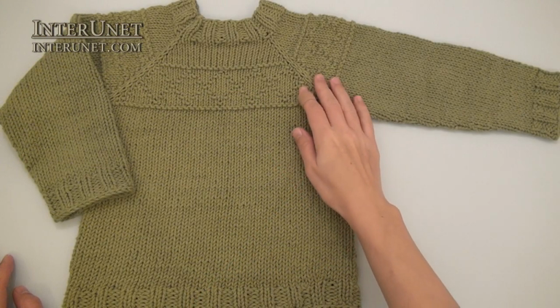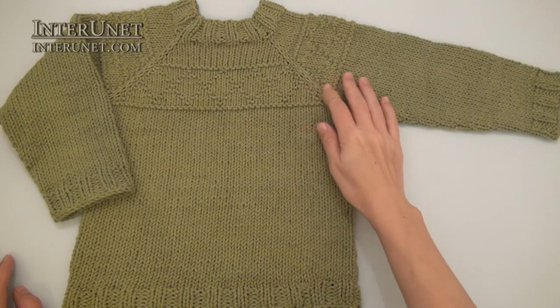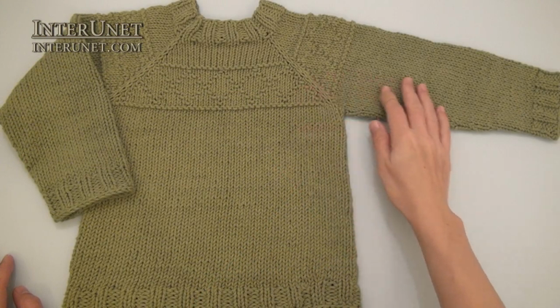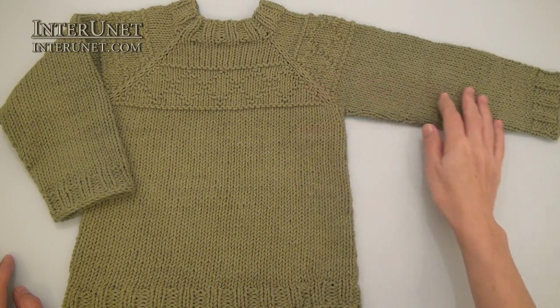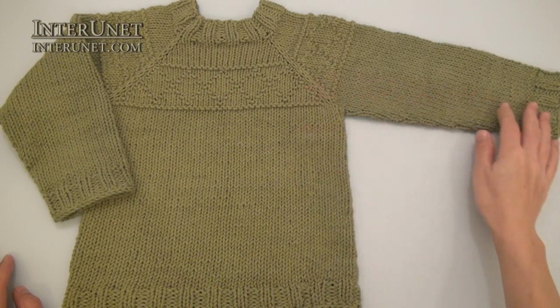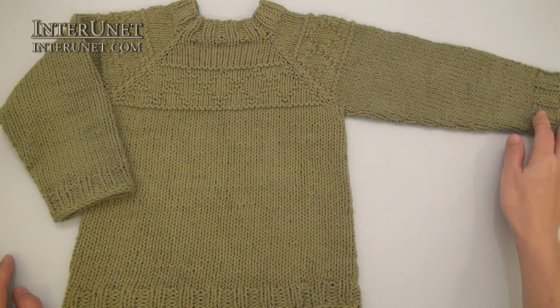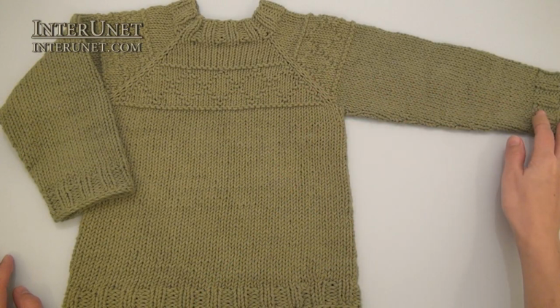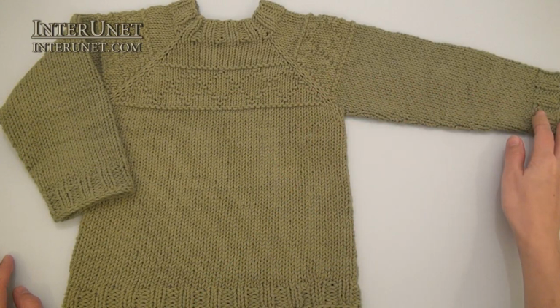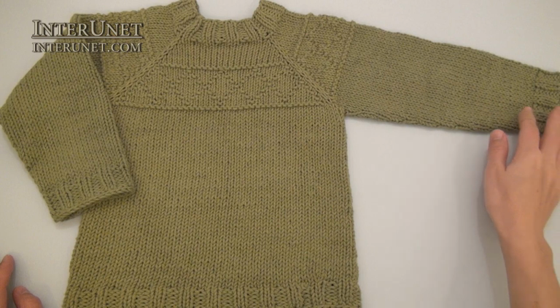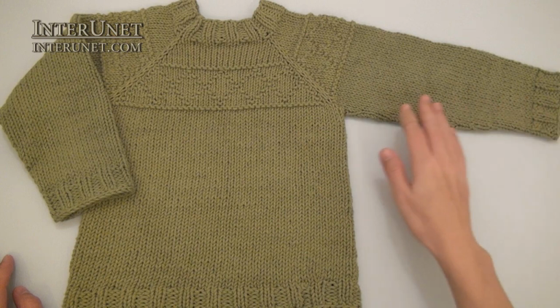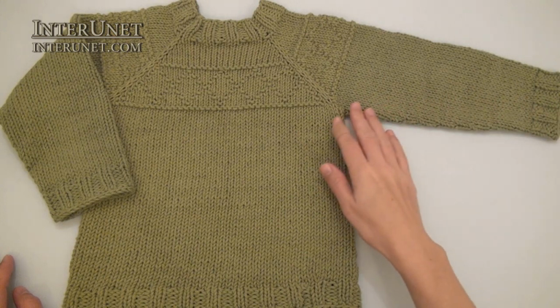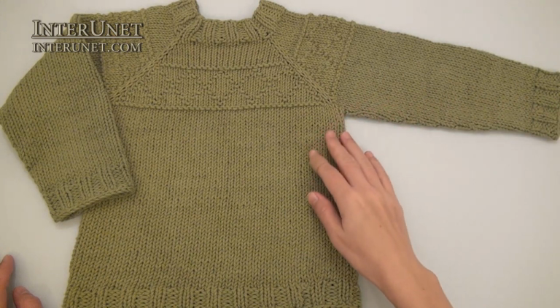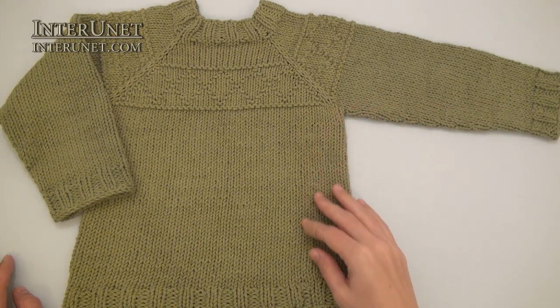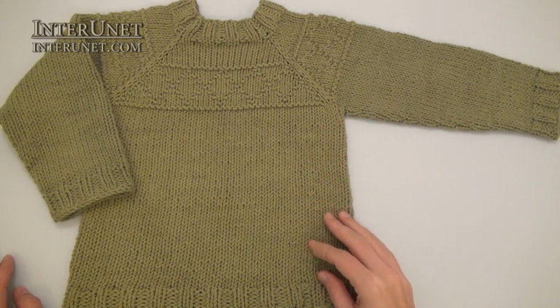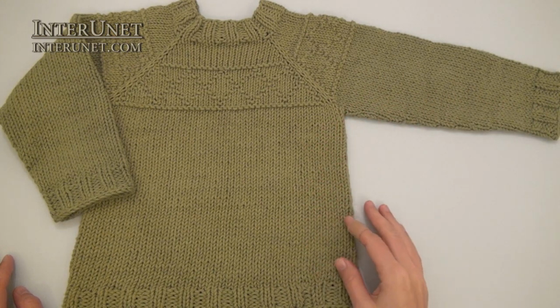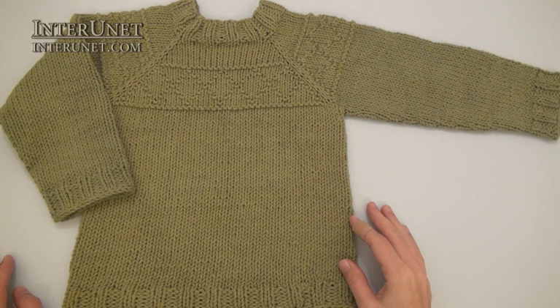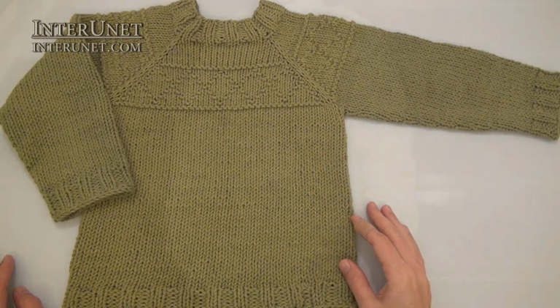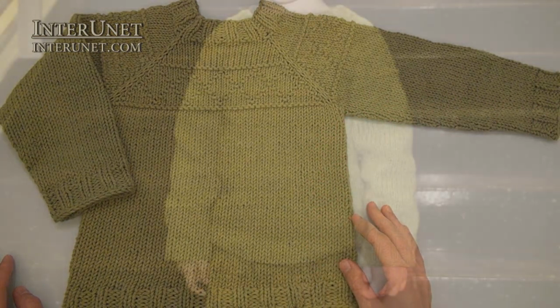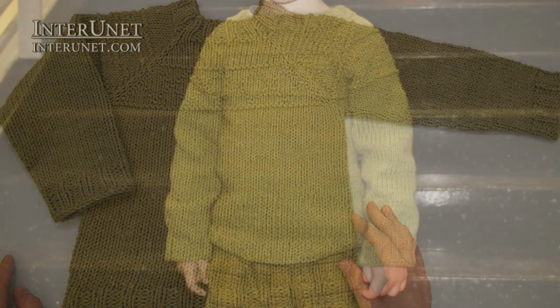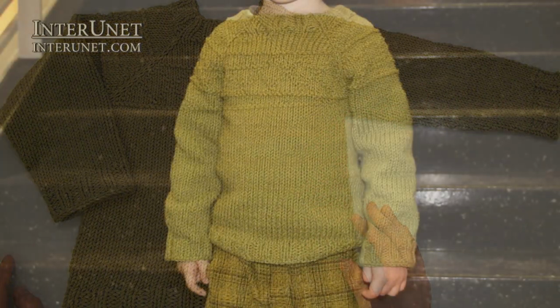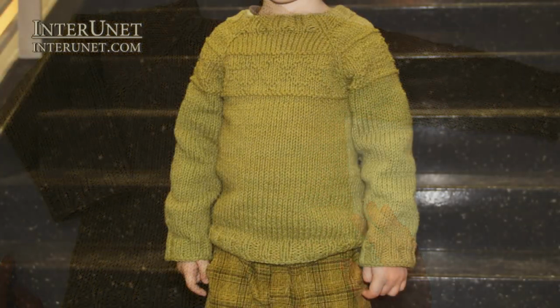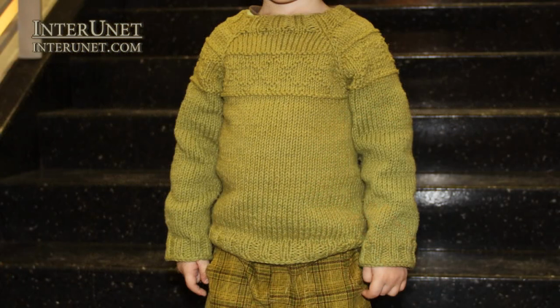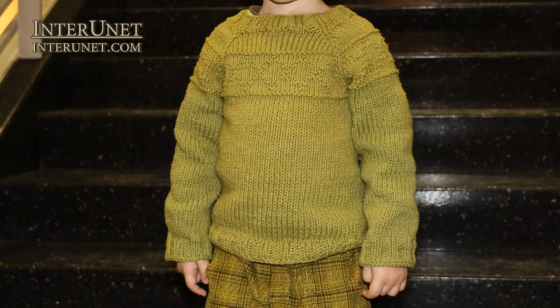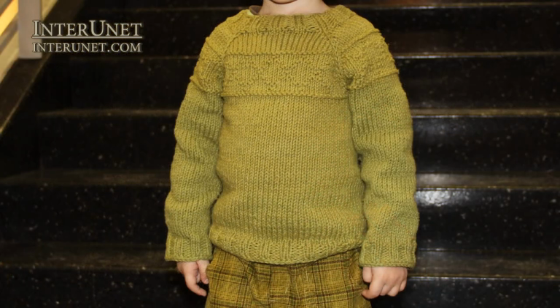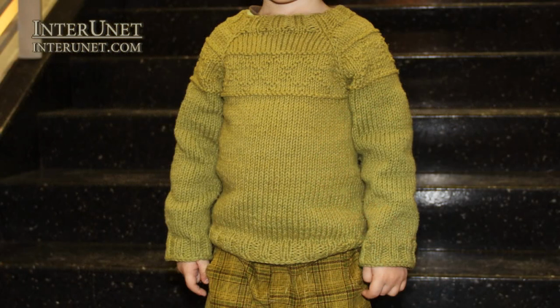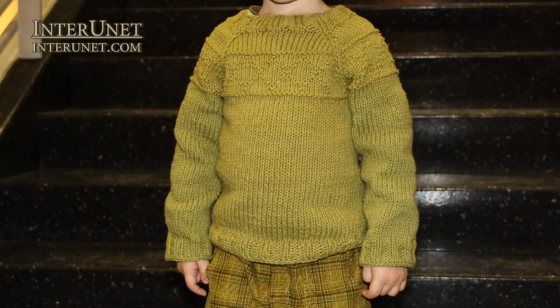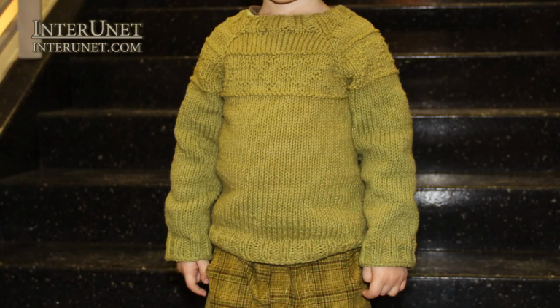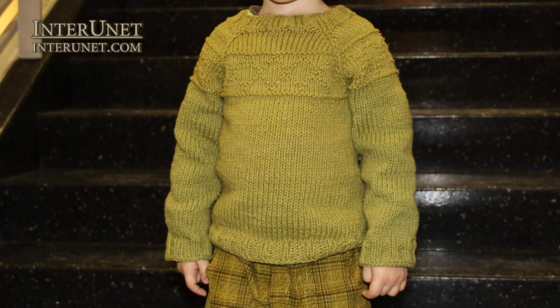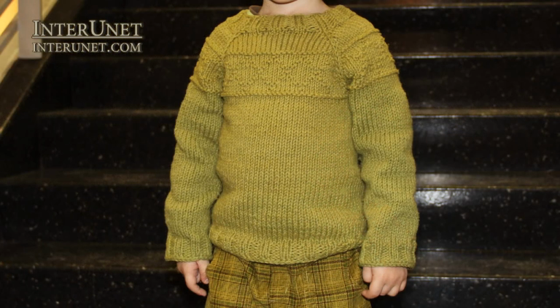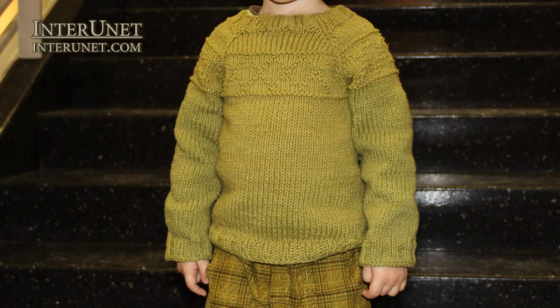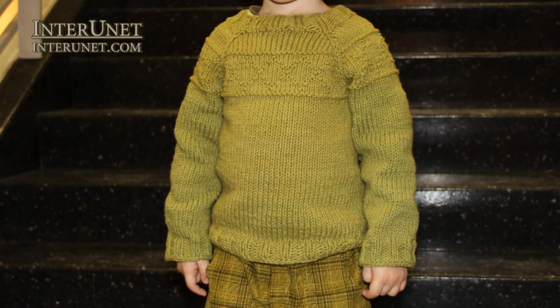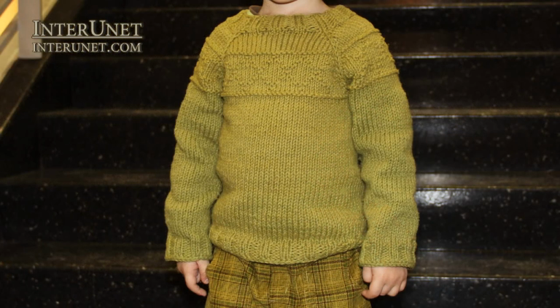After you finish the sleeves, the sweater is ready. Thank you for watching the tutorial.